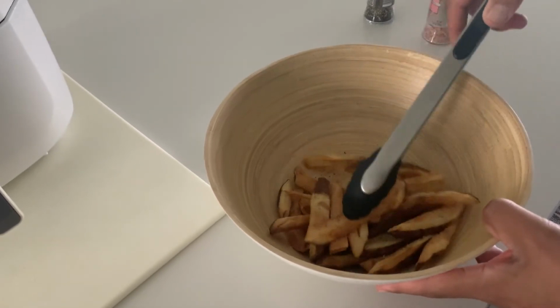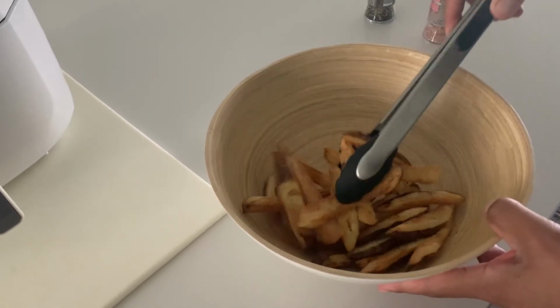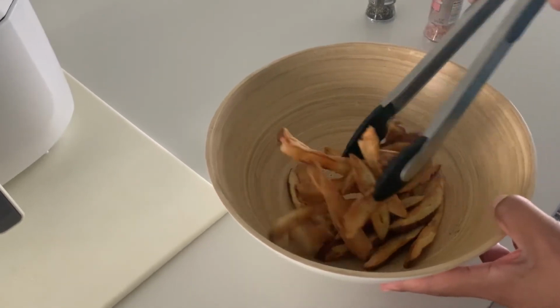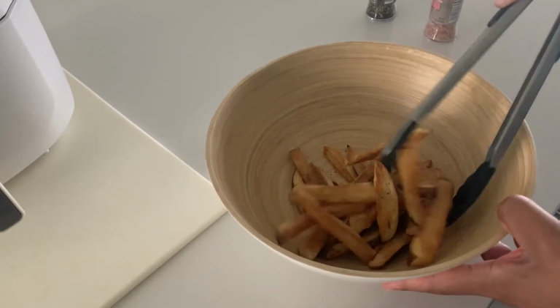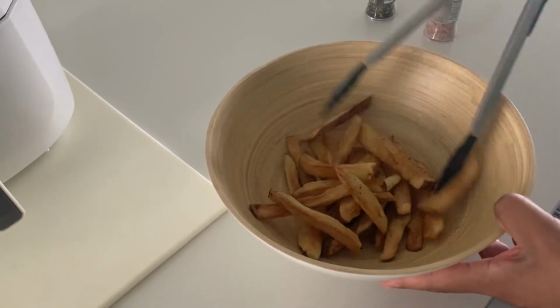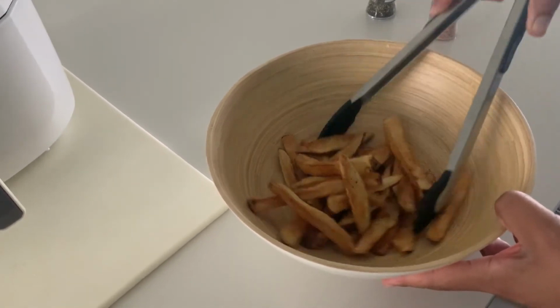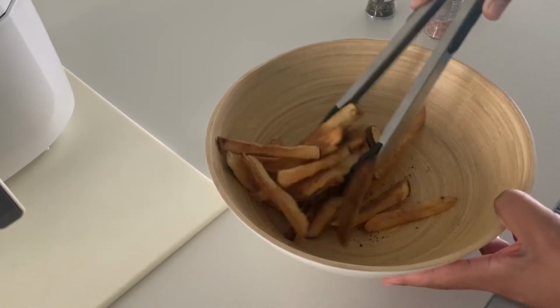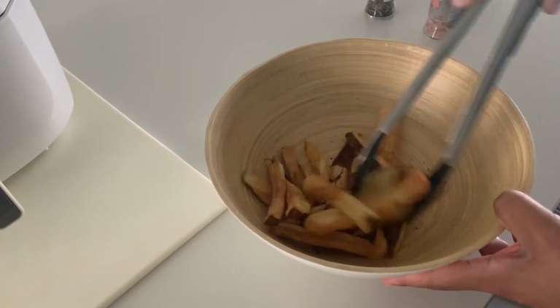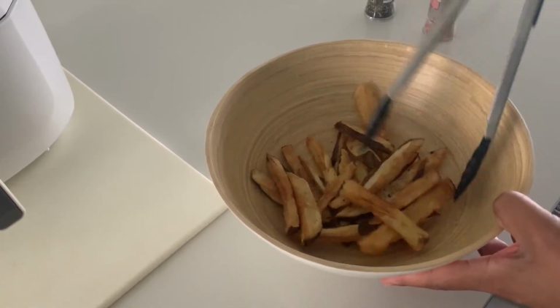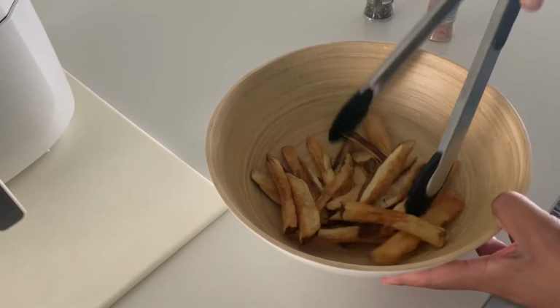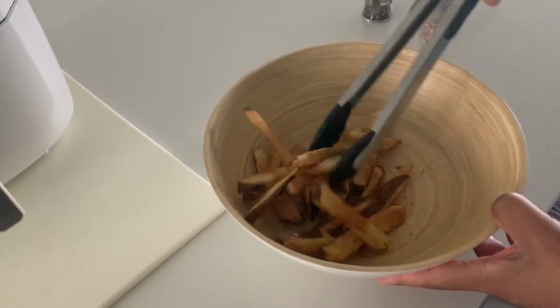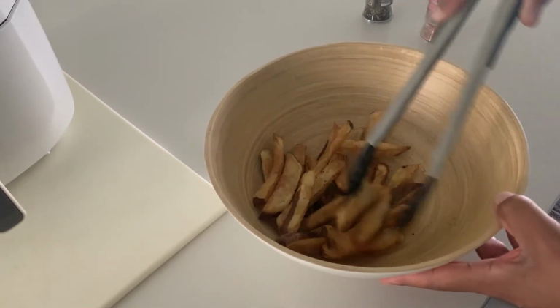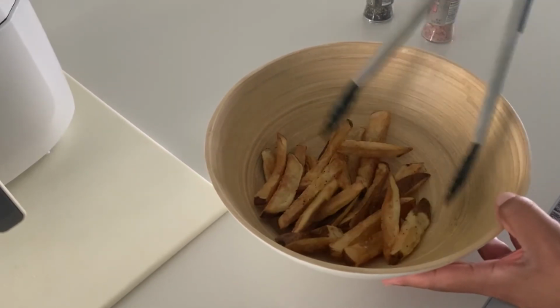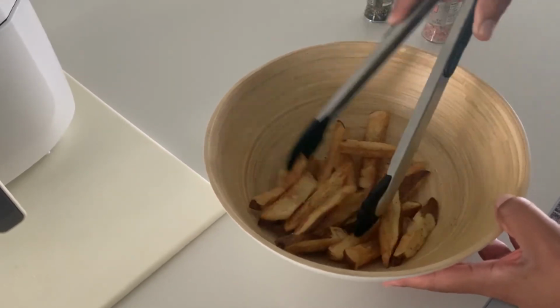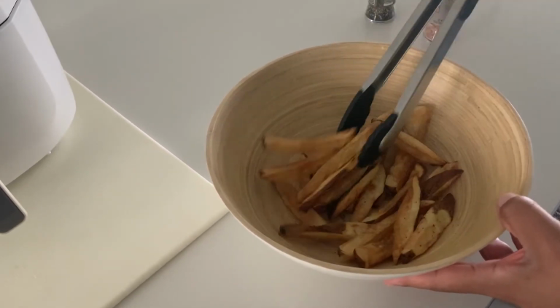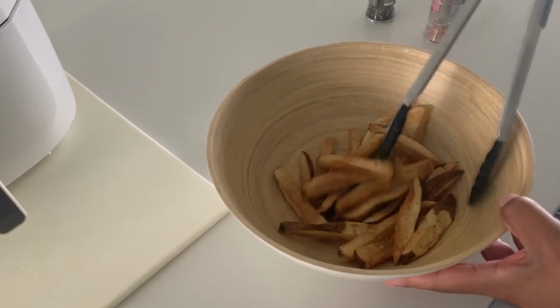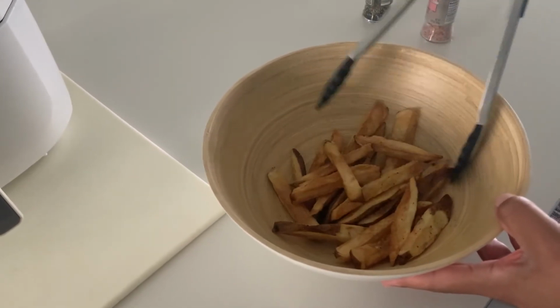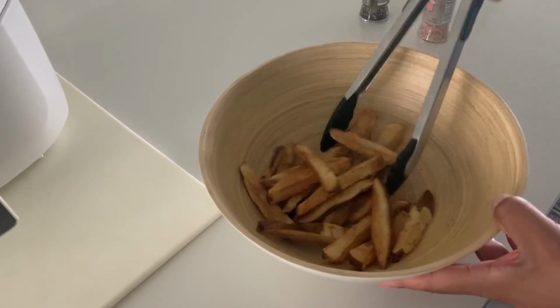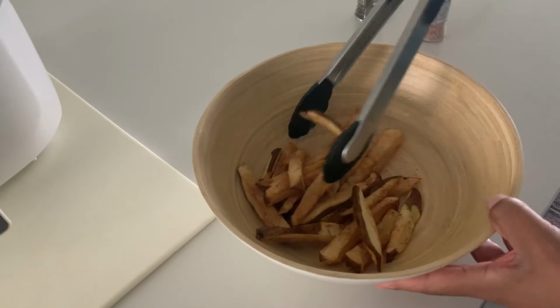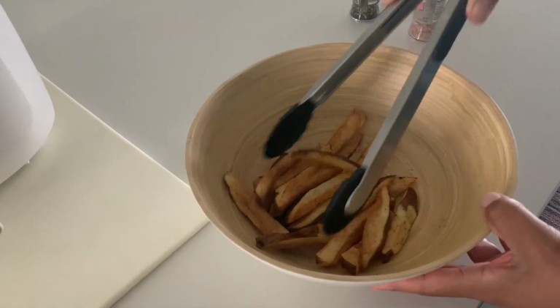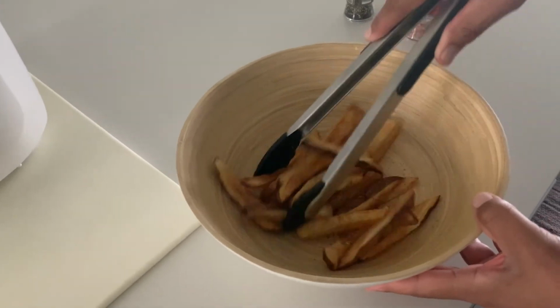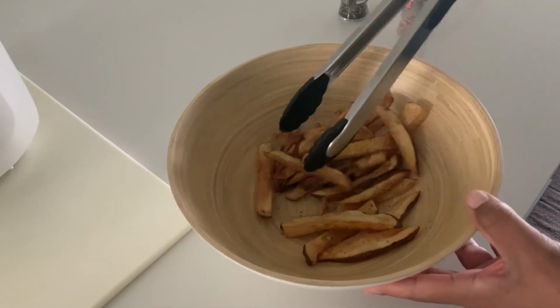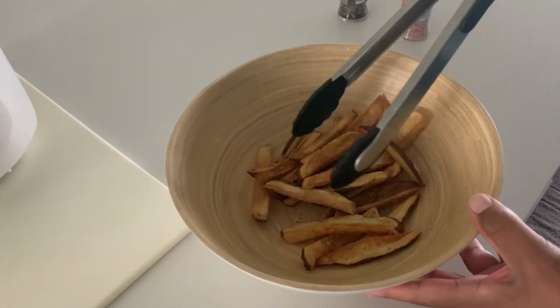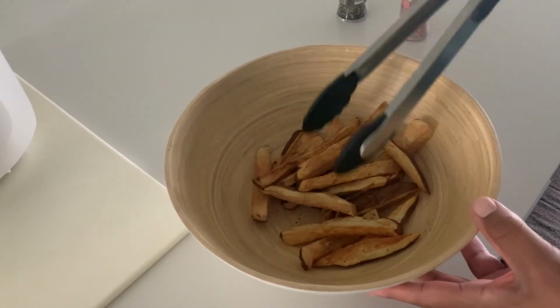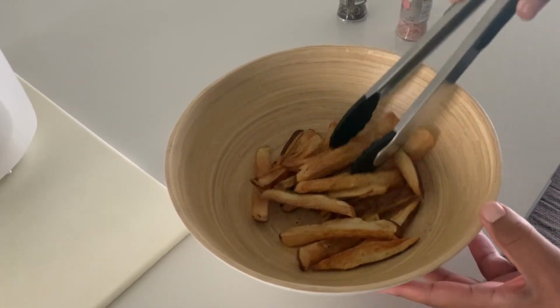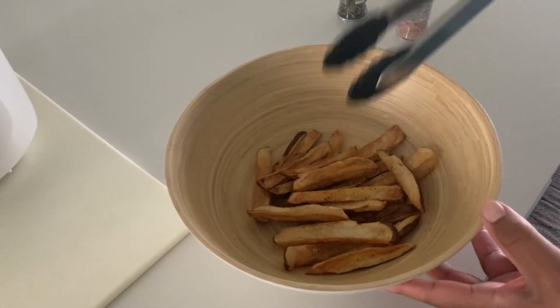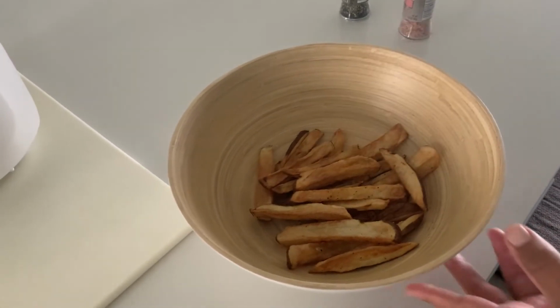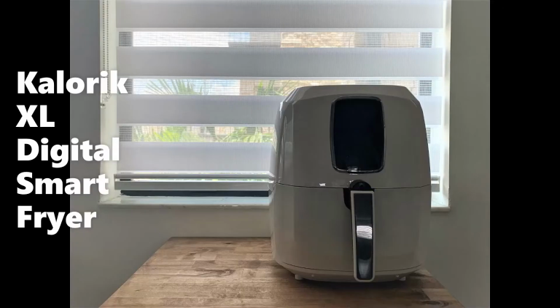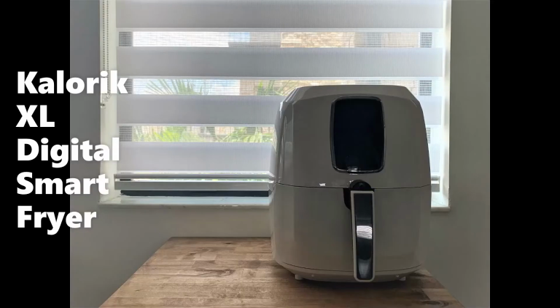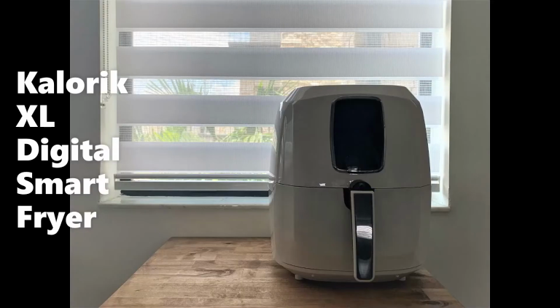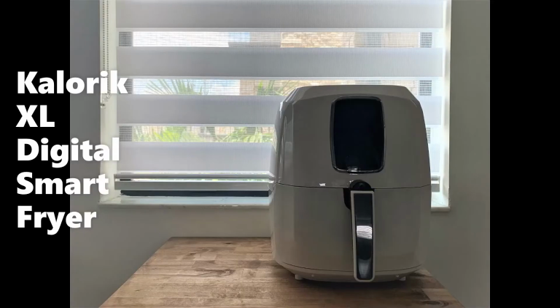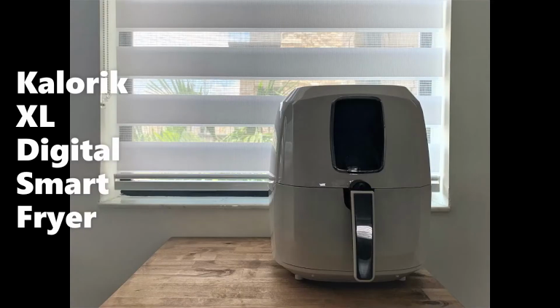I highly recommend the Kalorik XL Digital Smart Fryer for its ease of use, easy cleanup, and for its fast, delicious food.